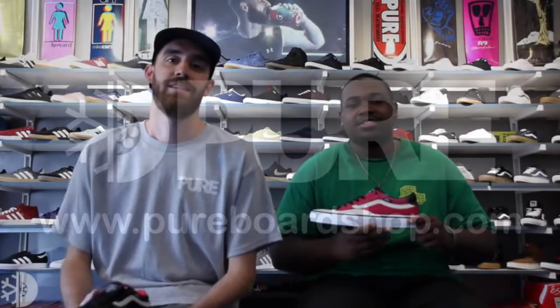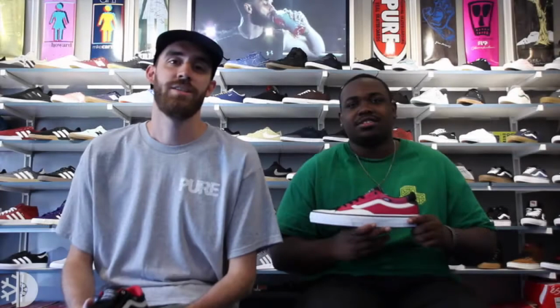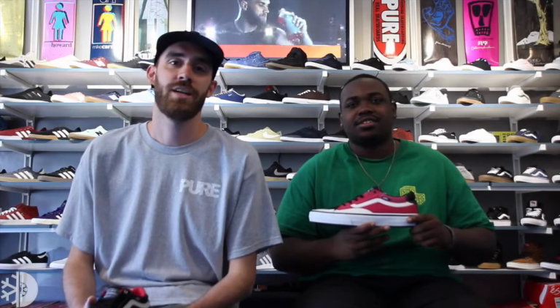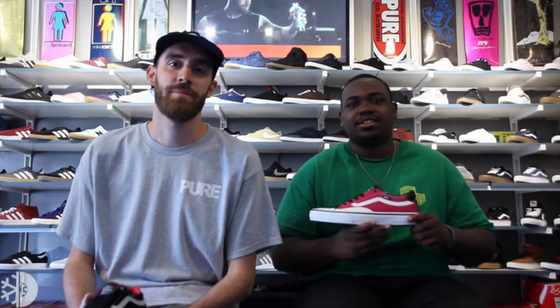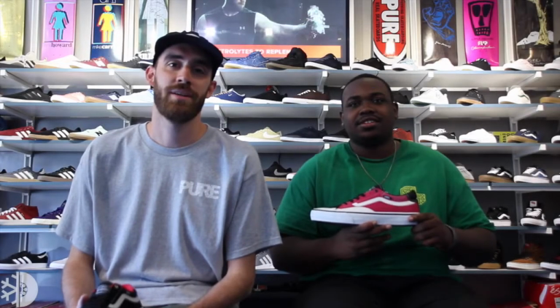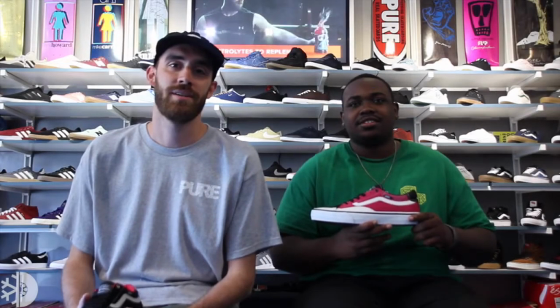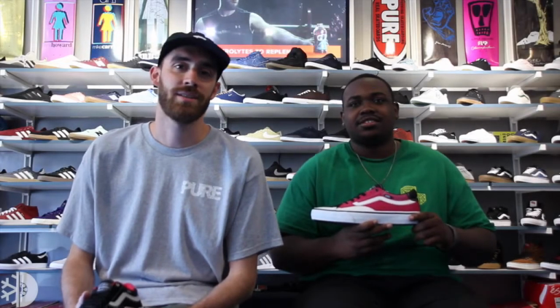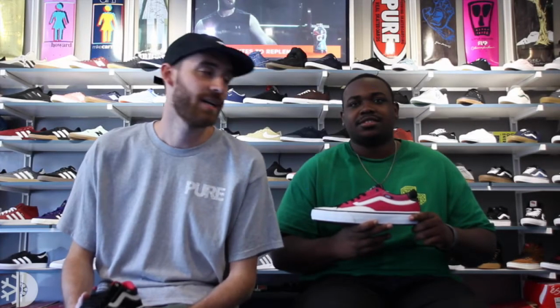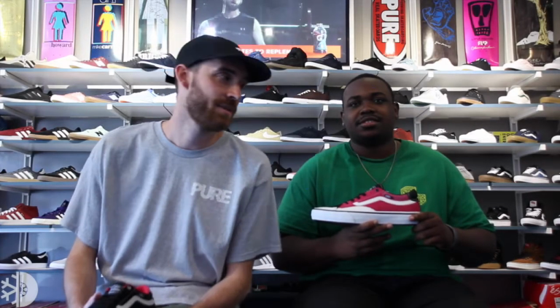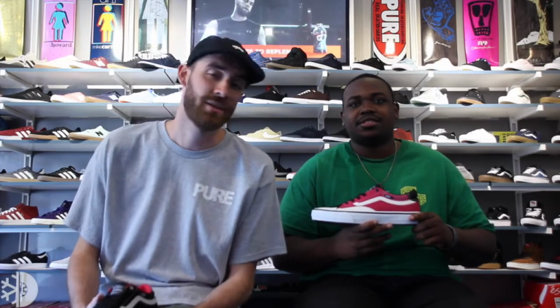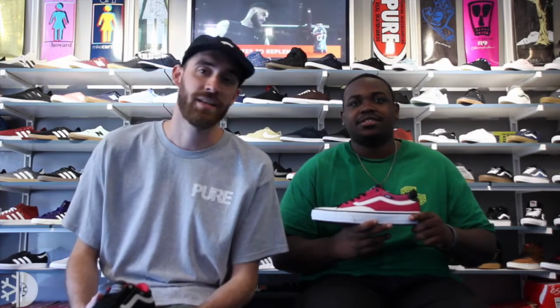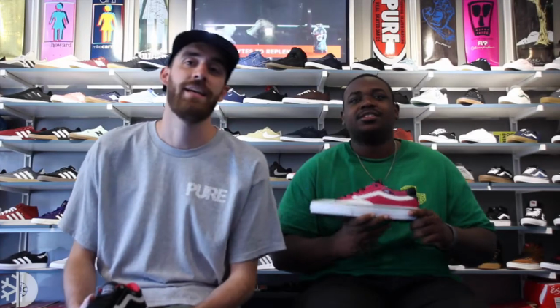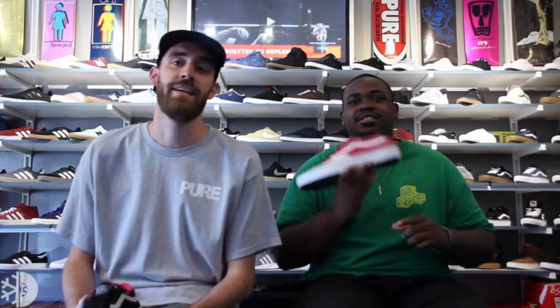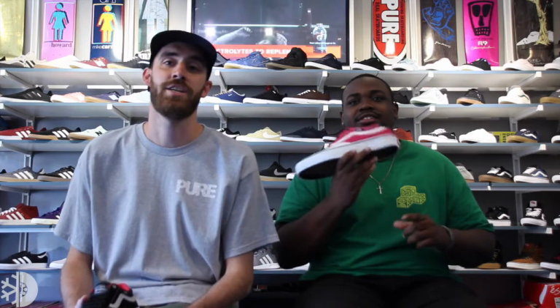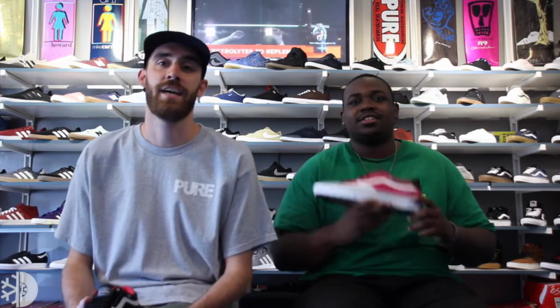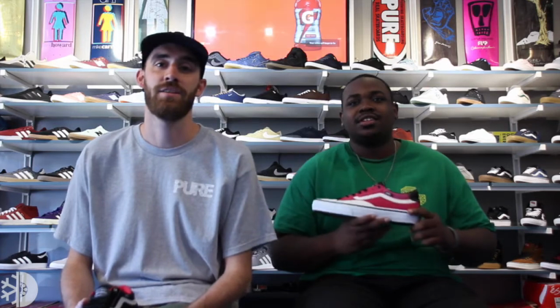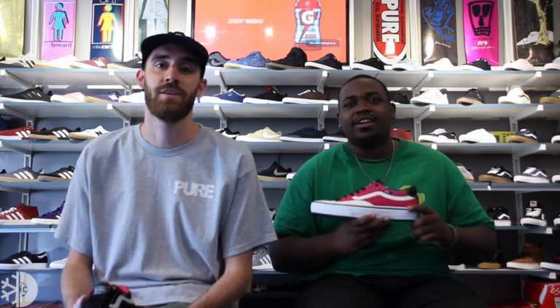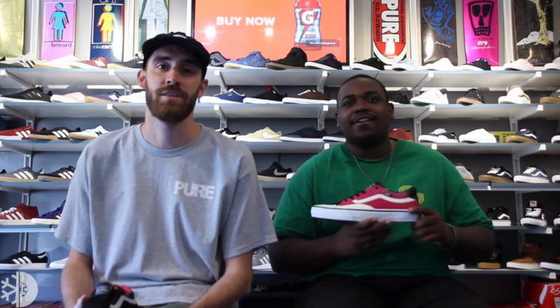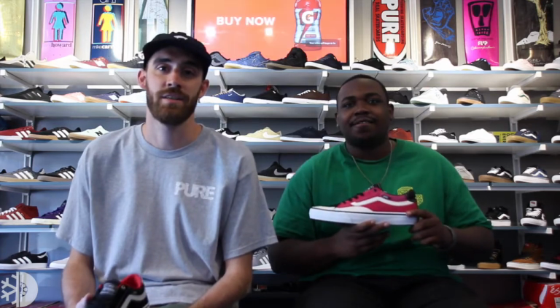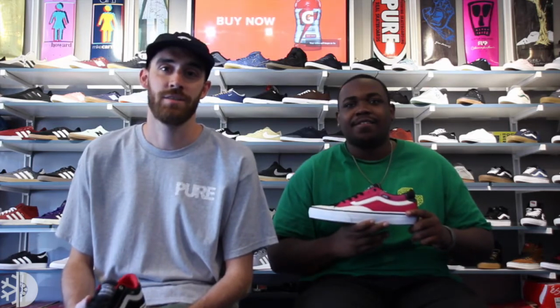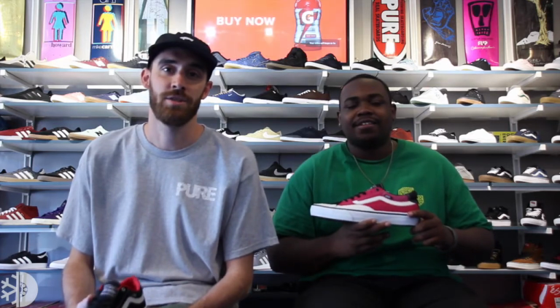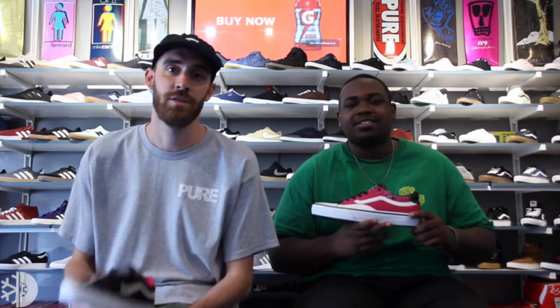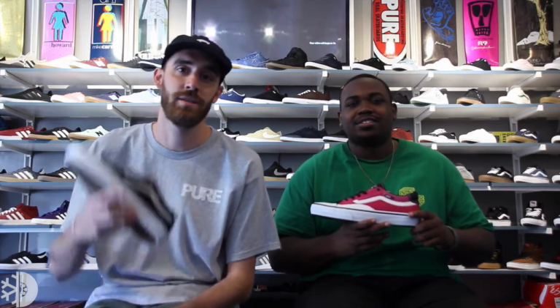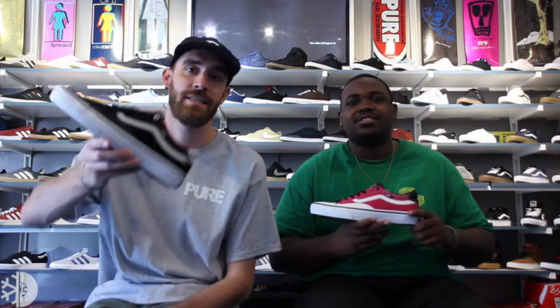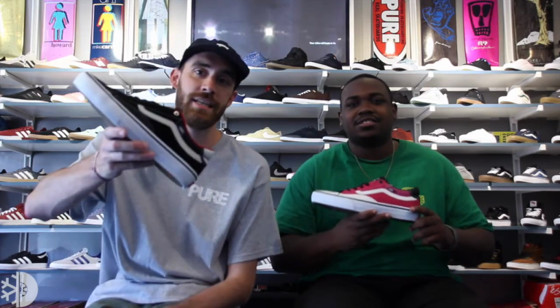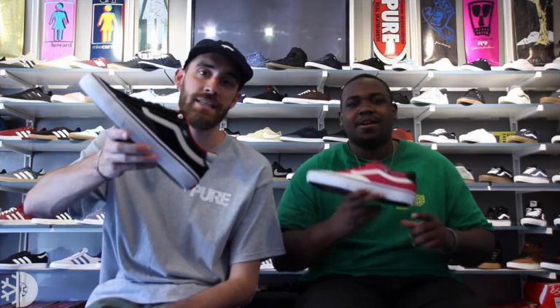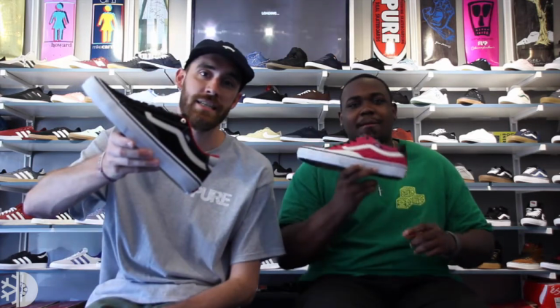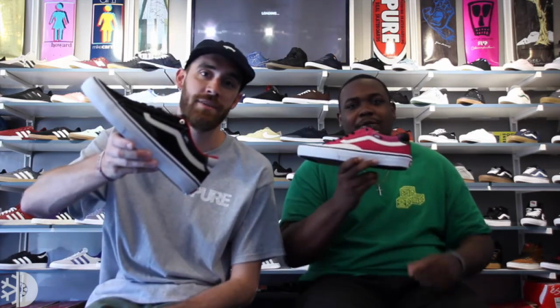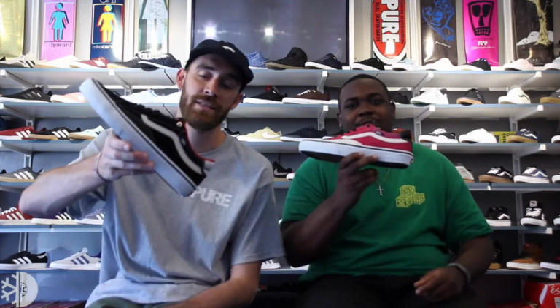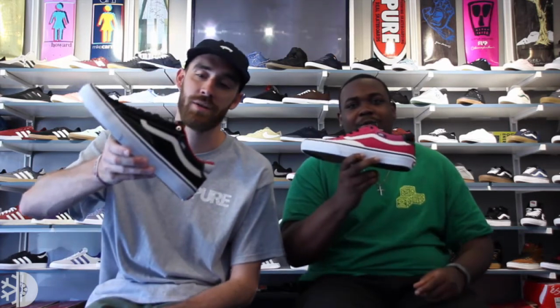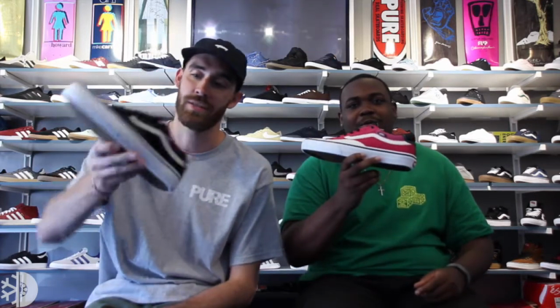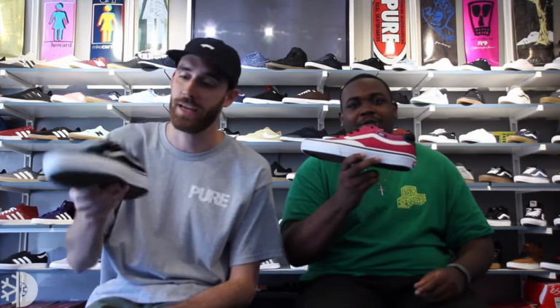This is Josh from Pure. Alongside me, Tony Lang, here to check out Tony Trujillo's new shoe, the TNT Advanced Prototype.